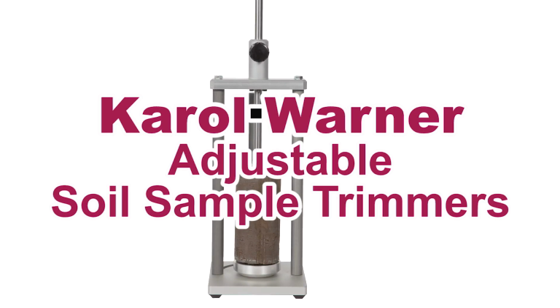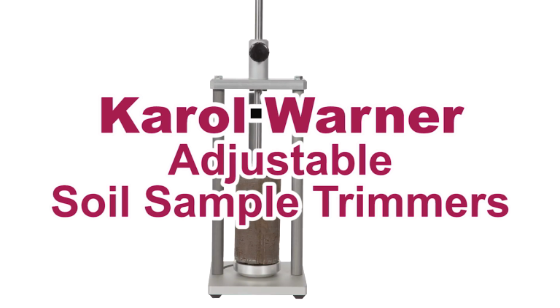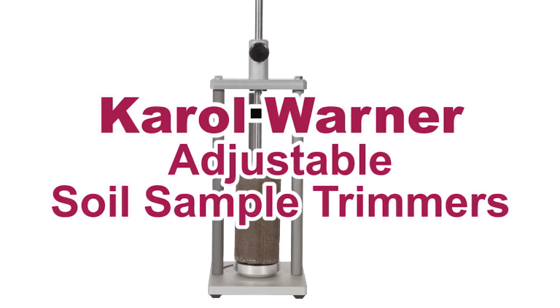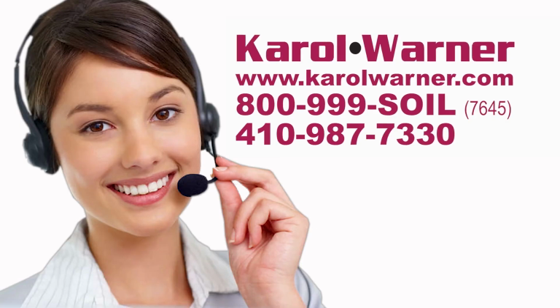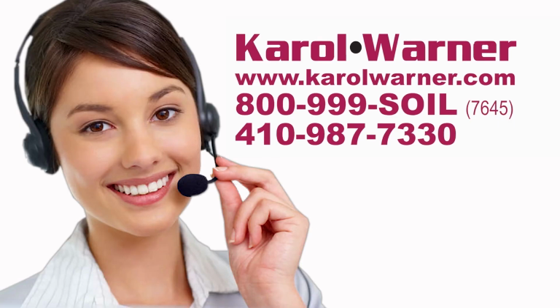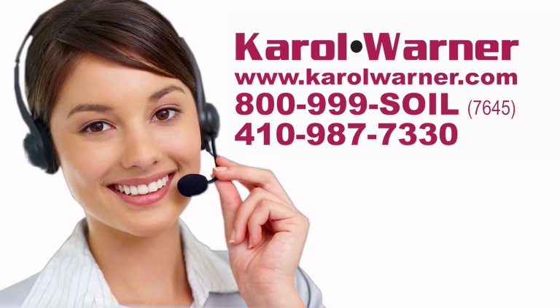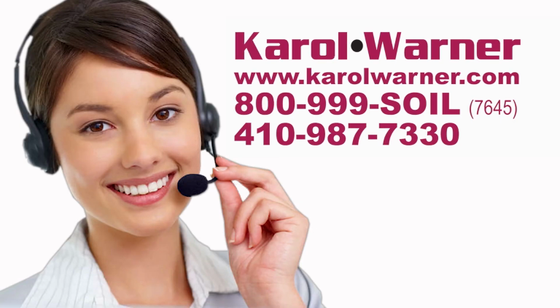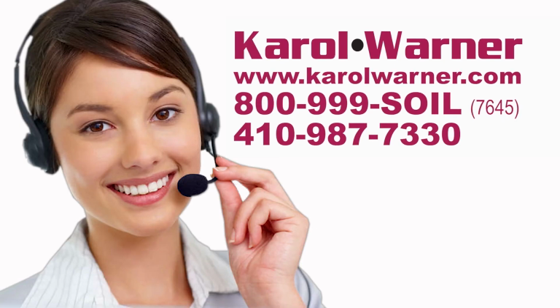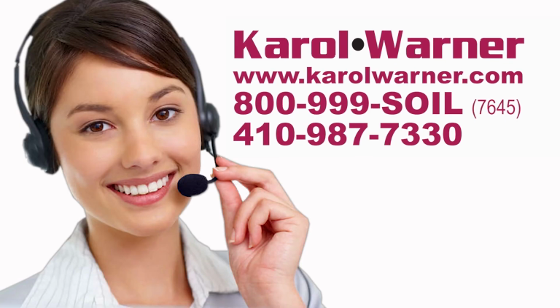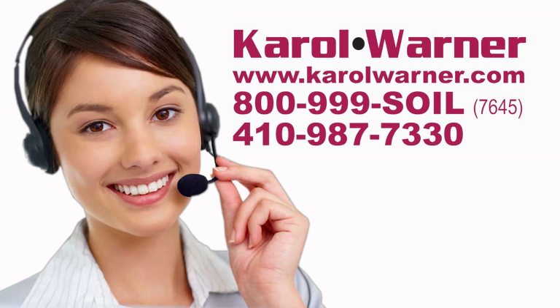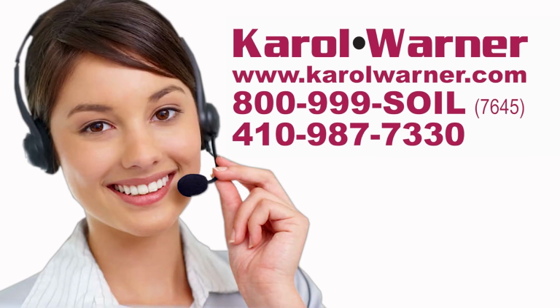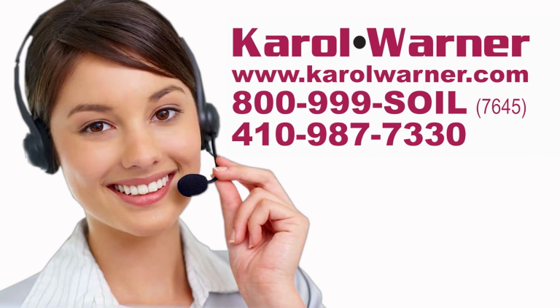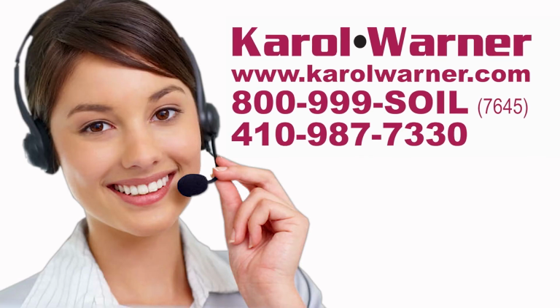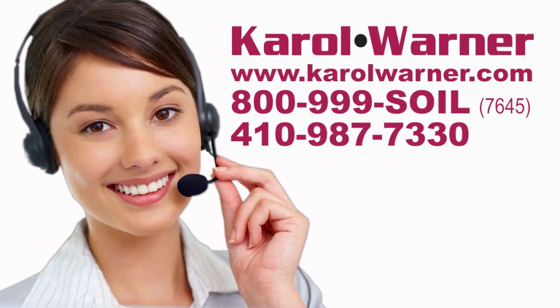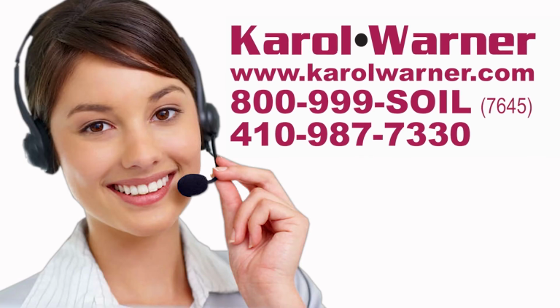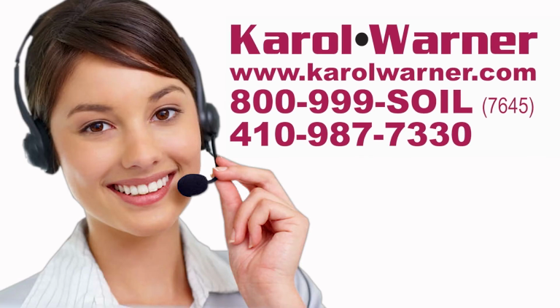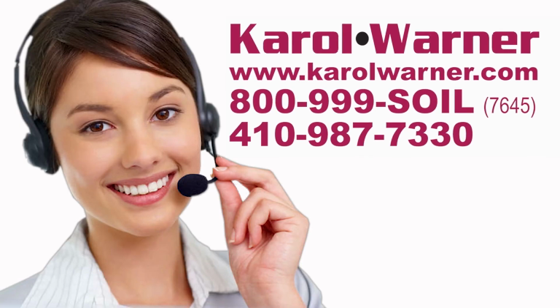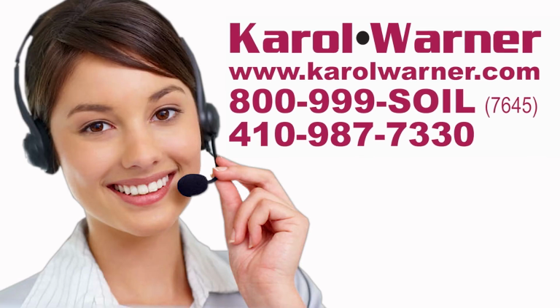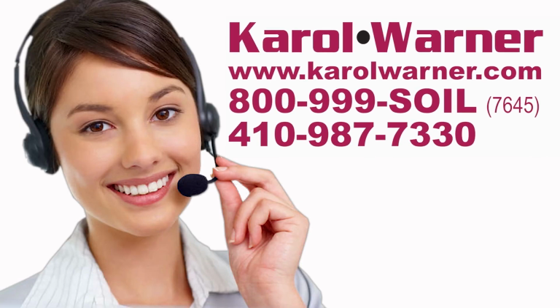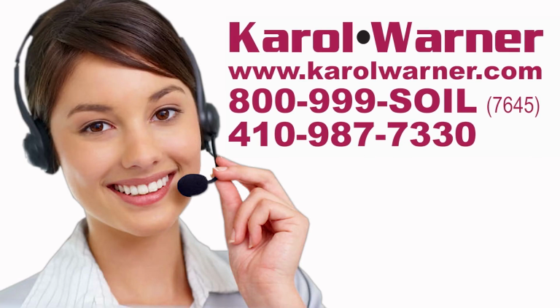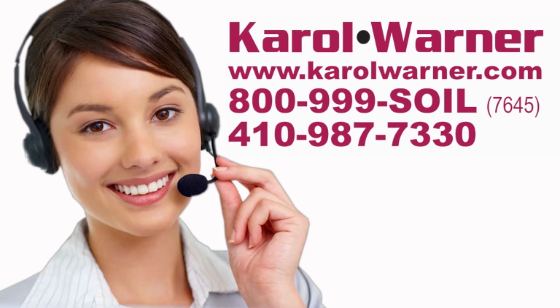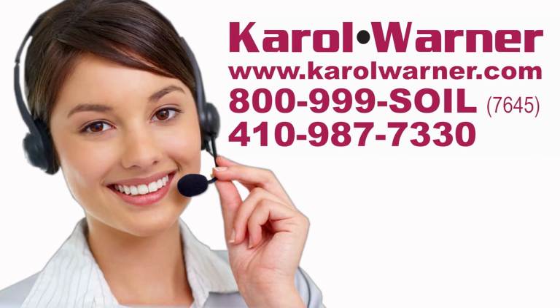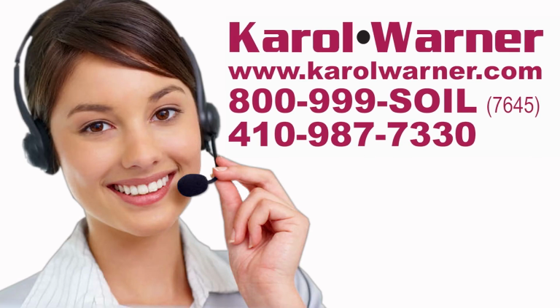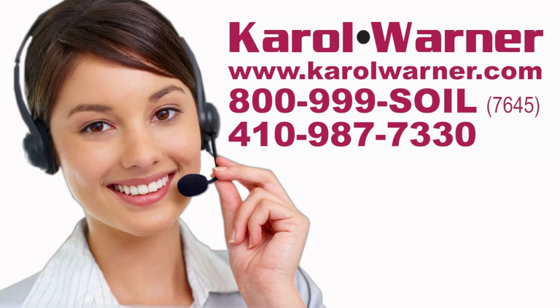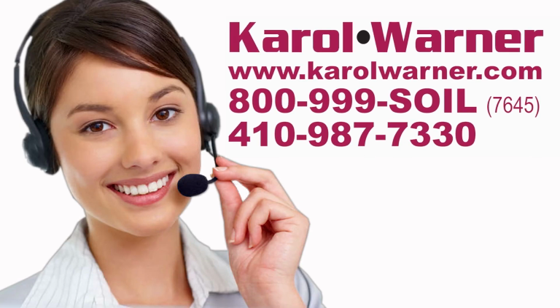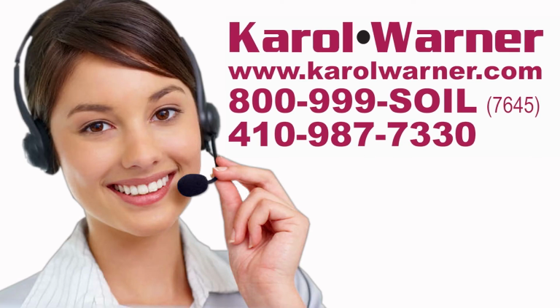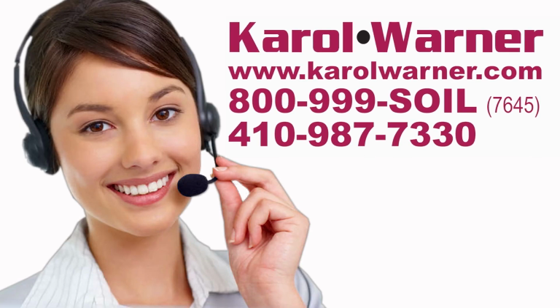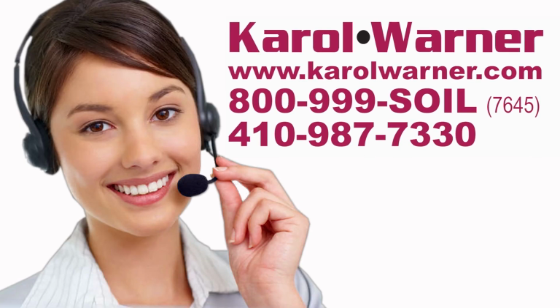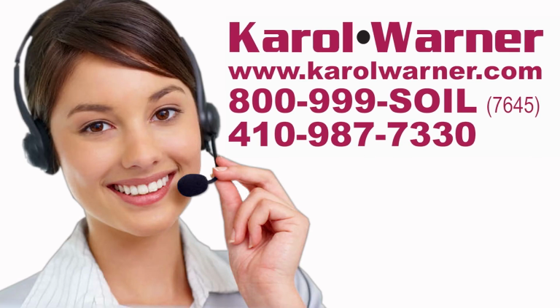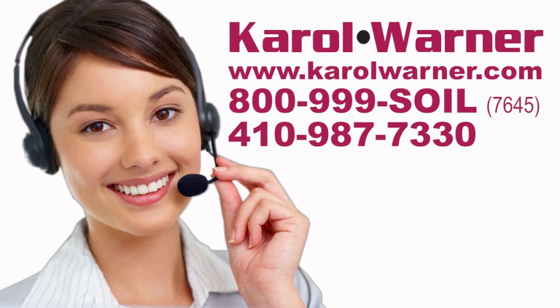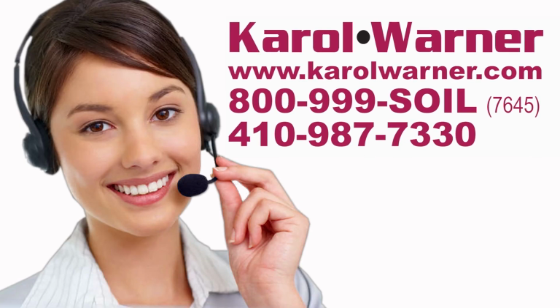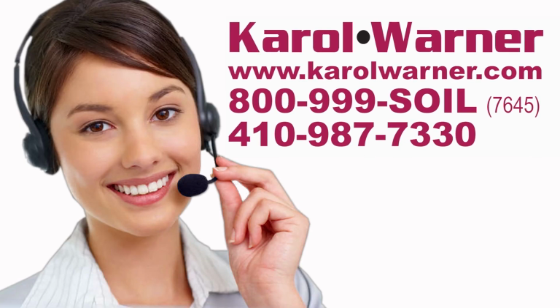Carol Warner — proudly providing geotechnical testing equipment since 1954.